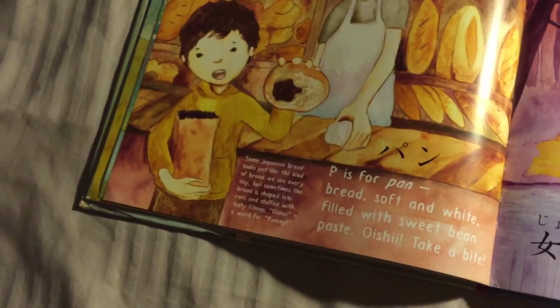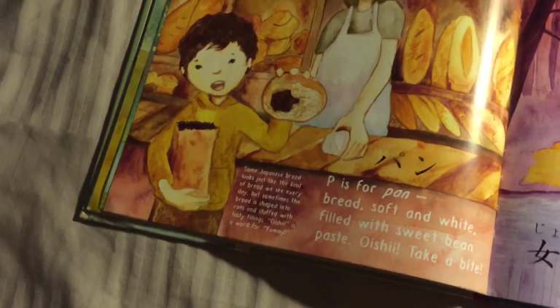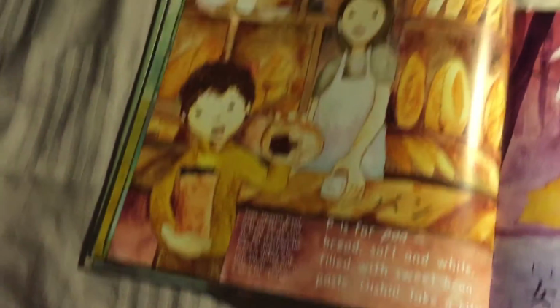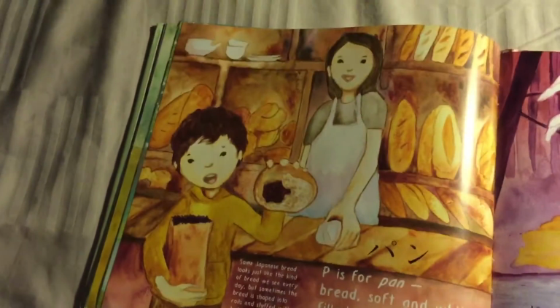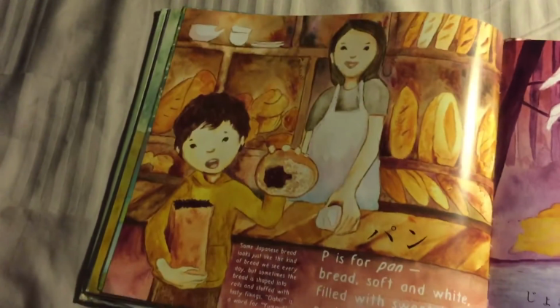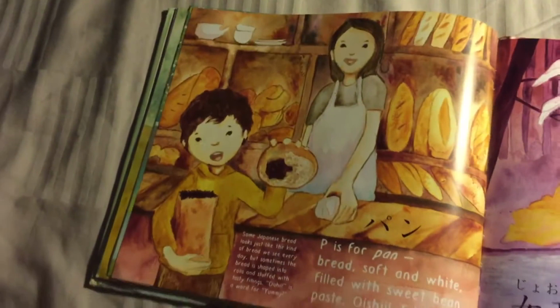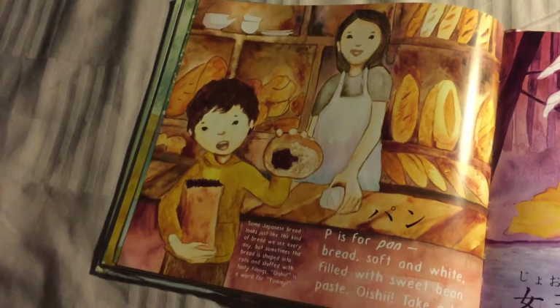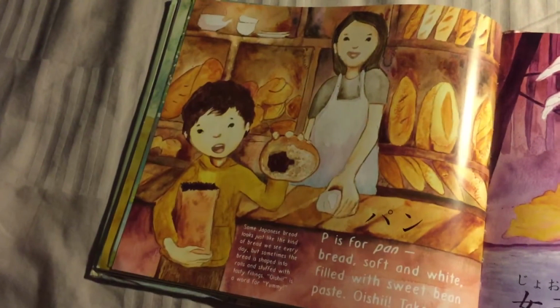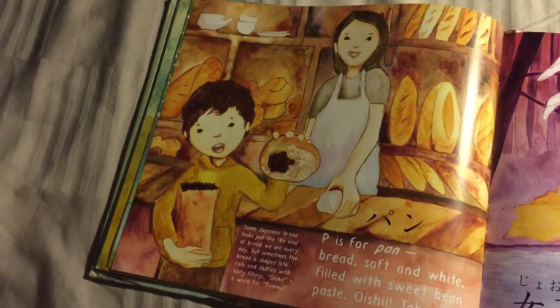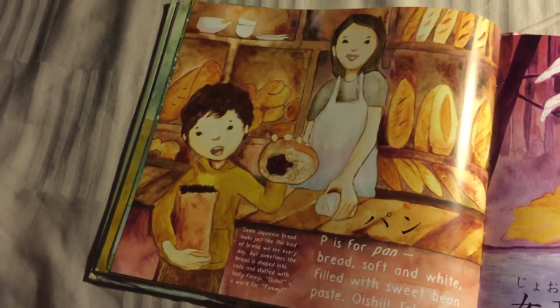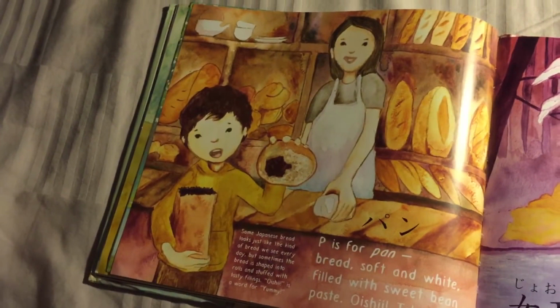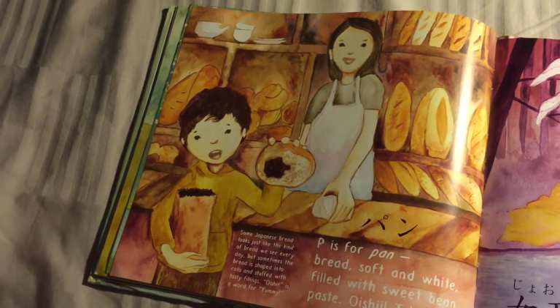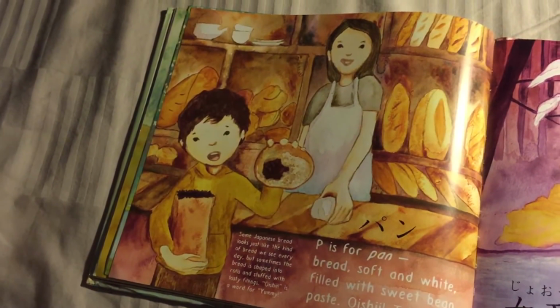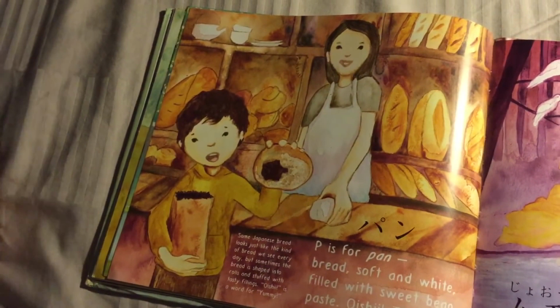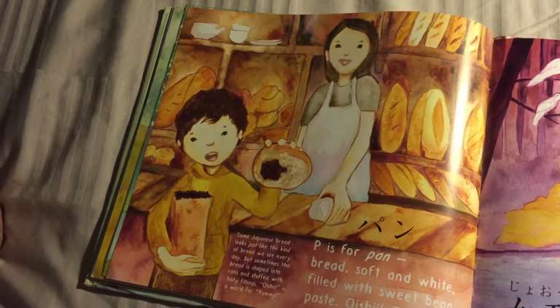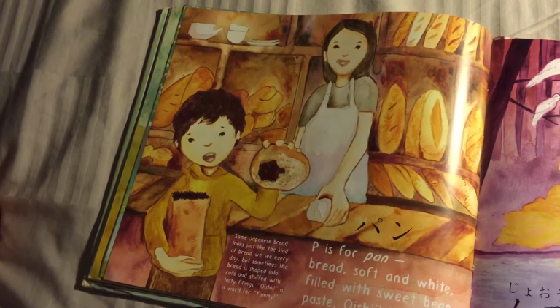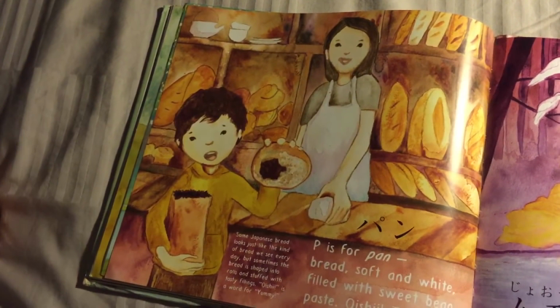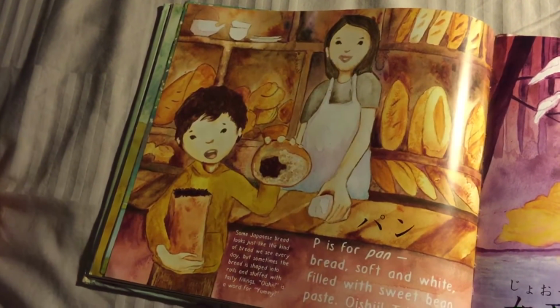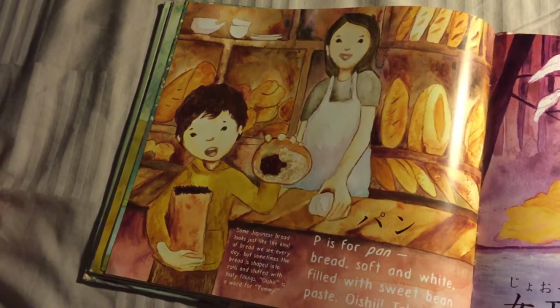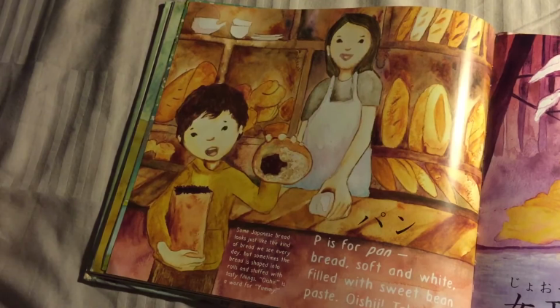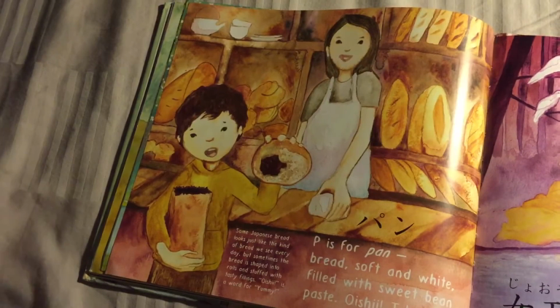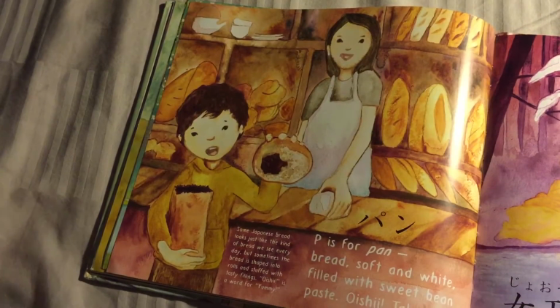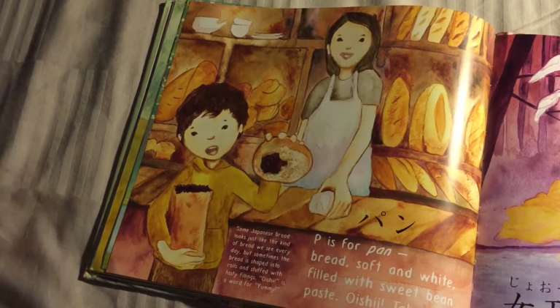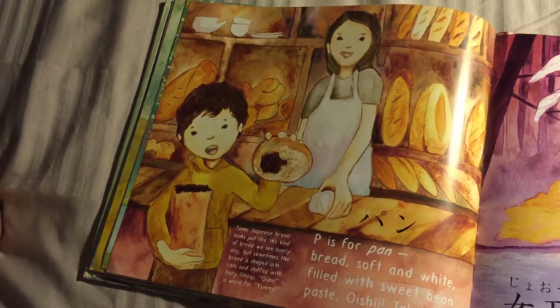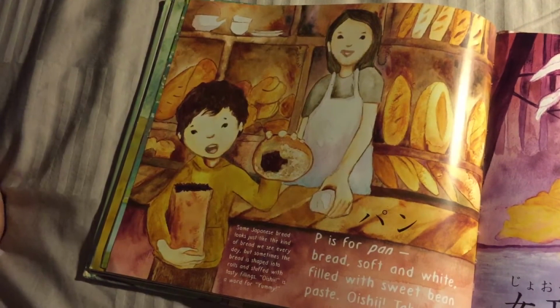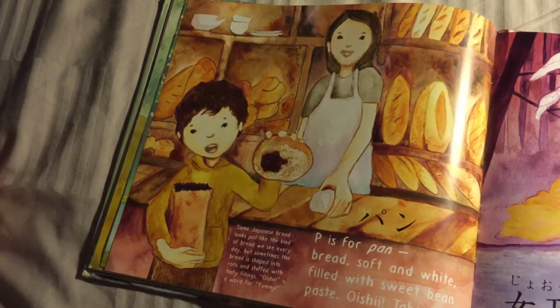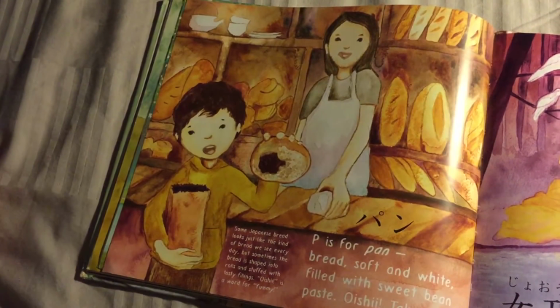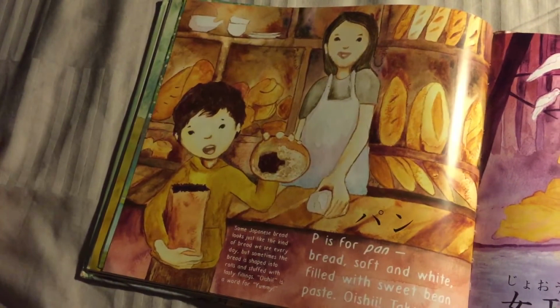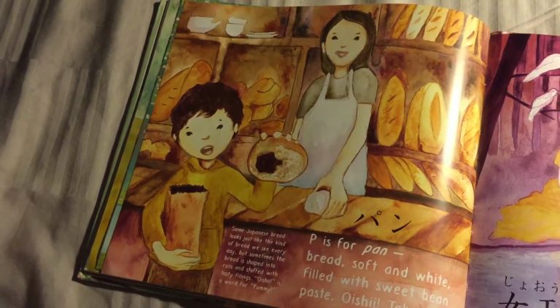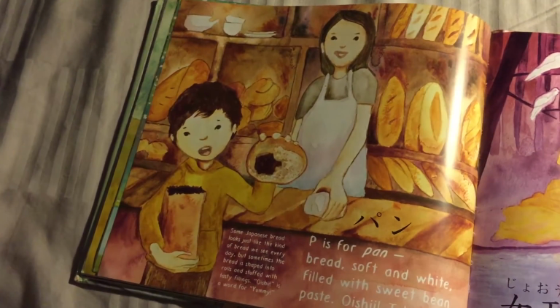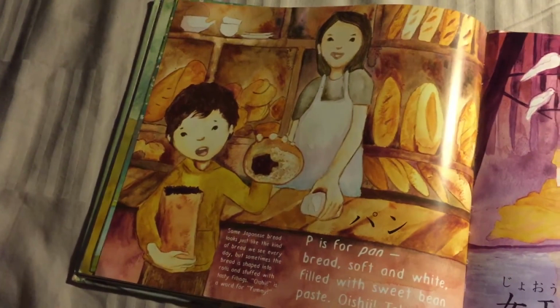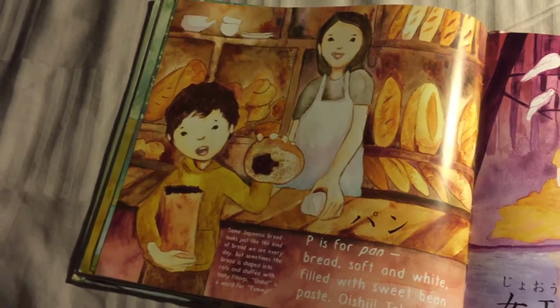P is for Pan — red, soft and white, filled with sweet bean paste. Oishii, take a bite!